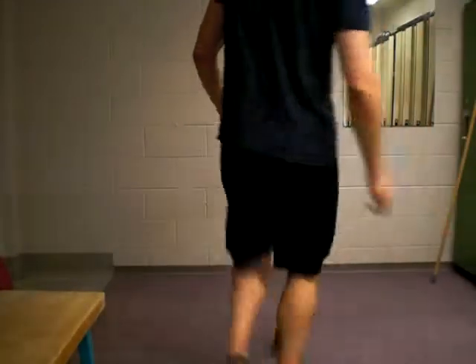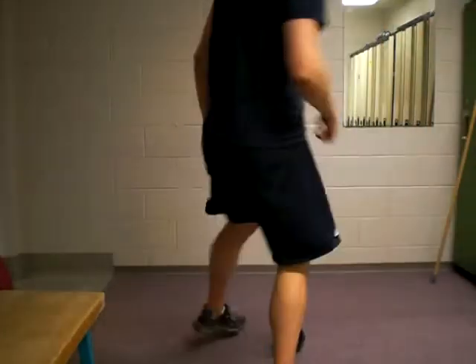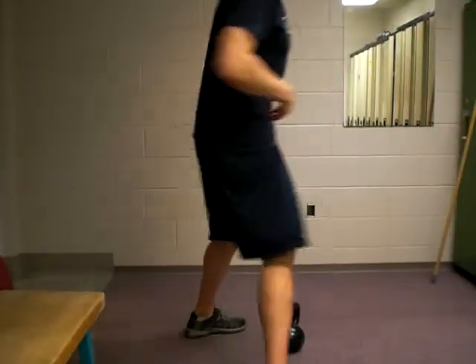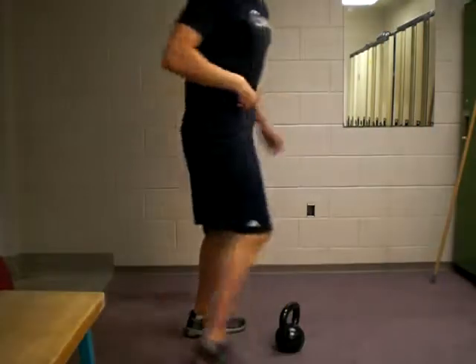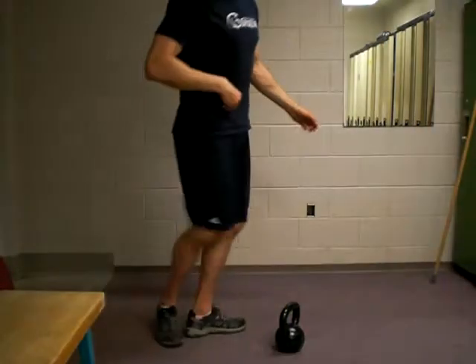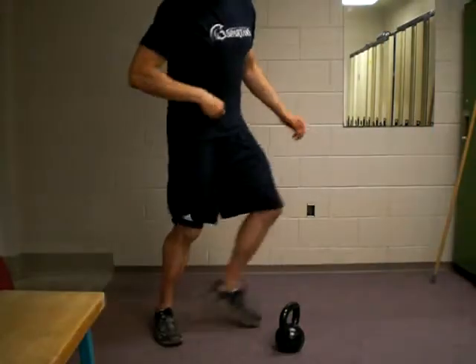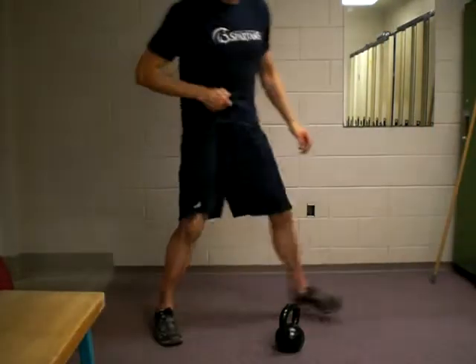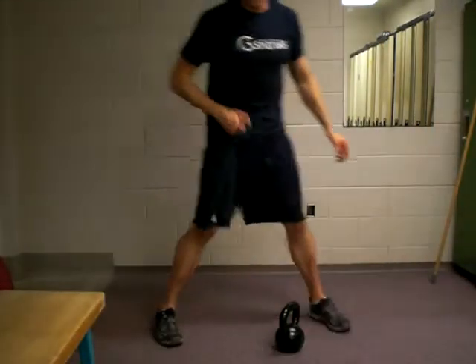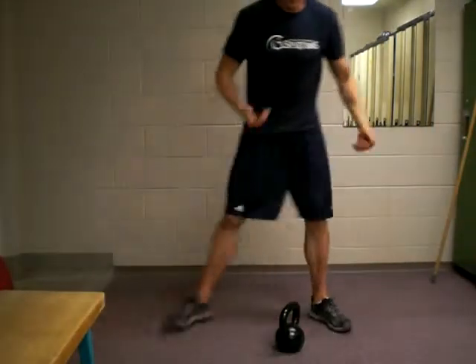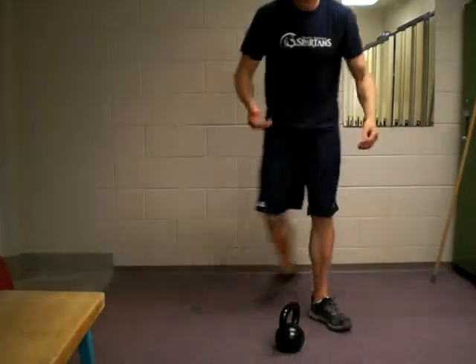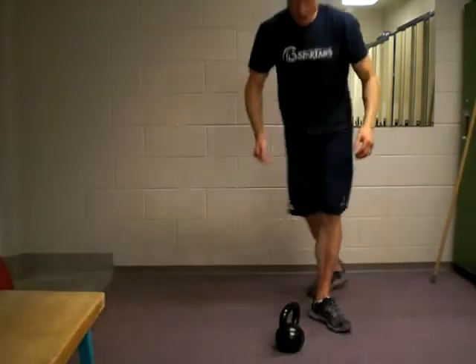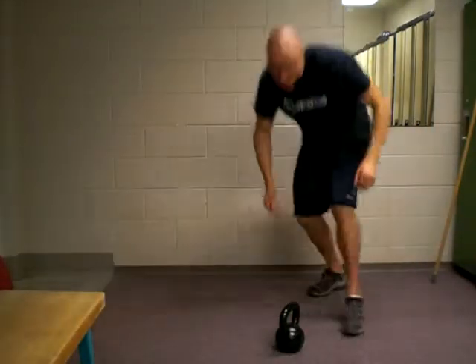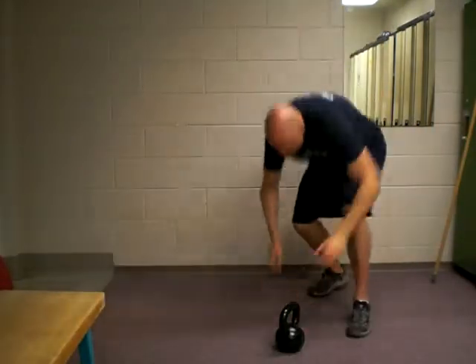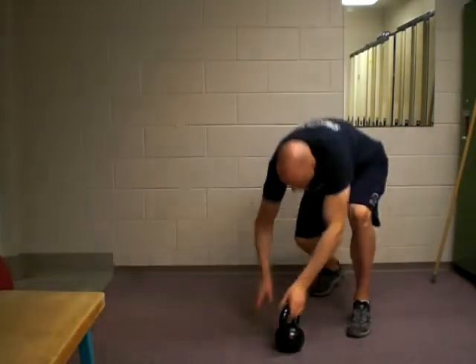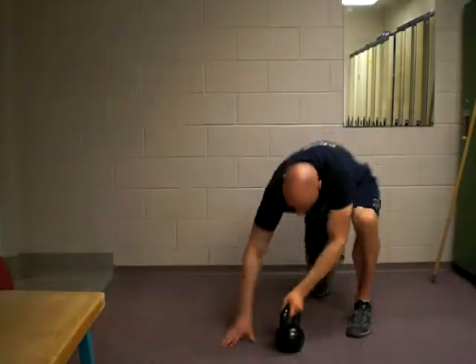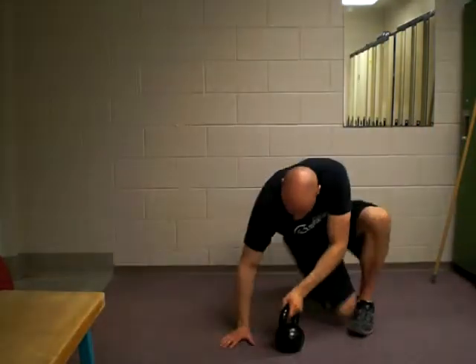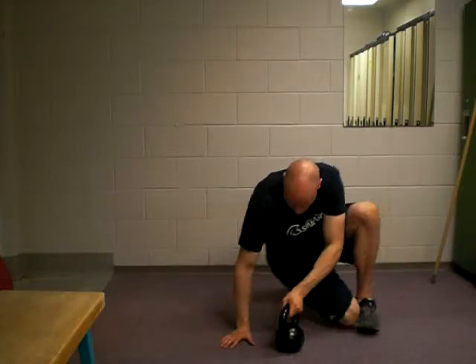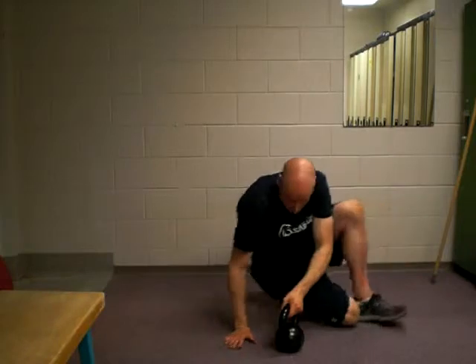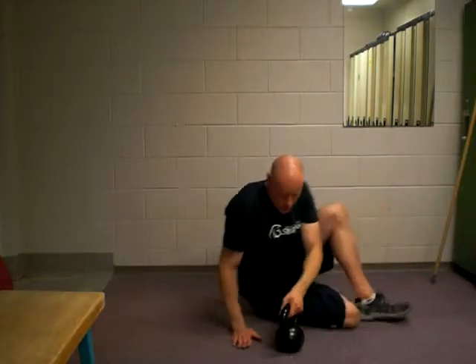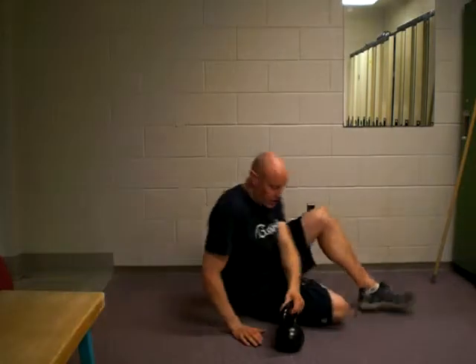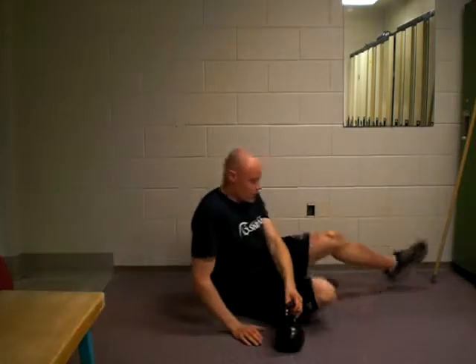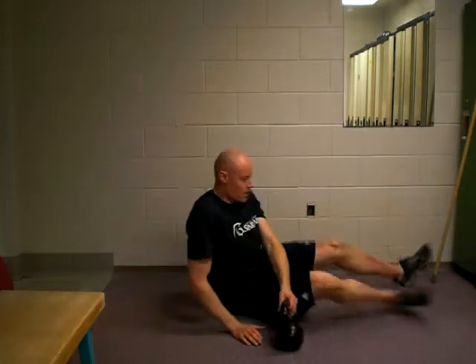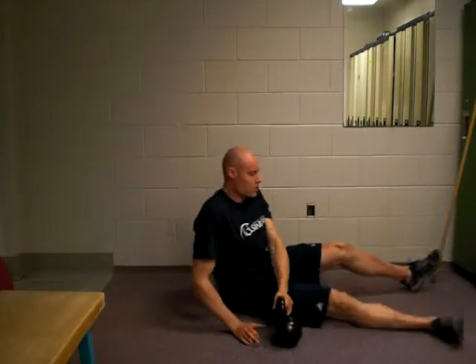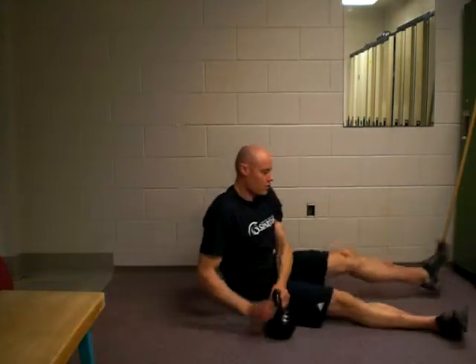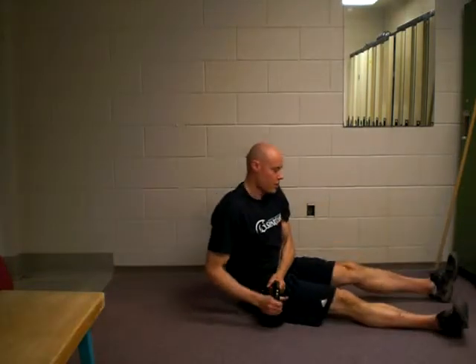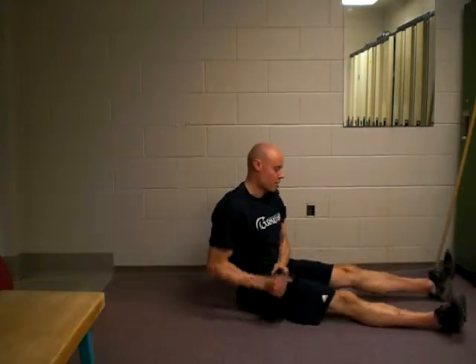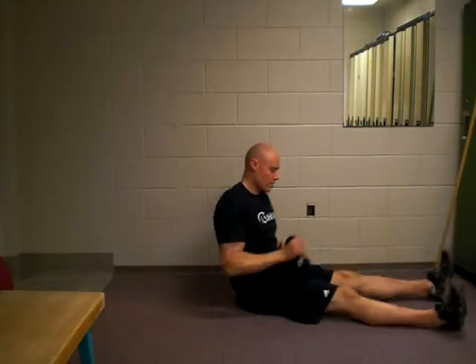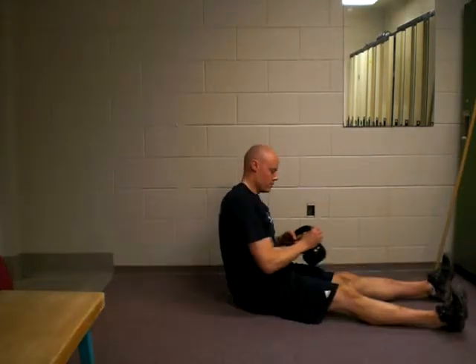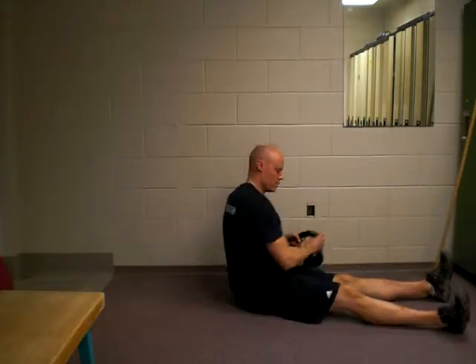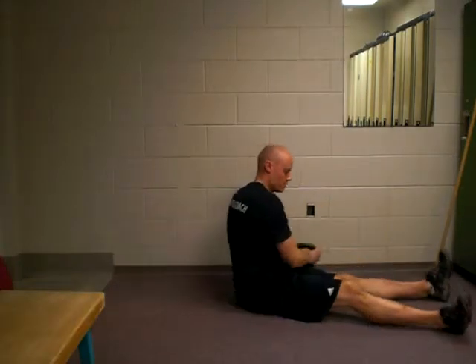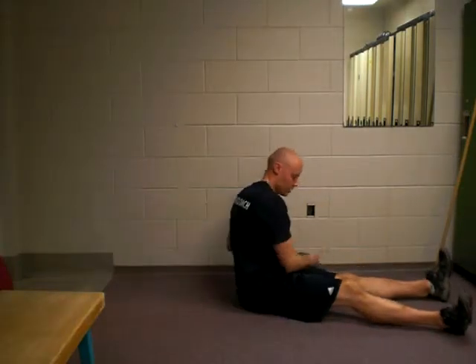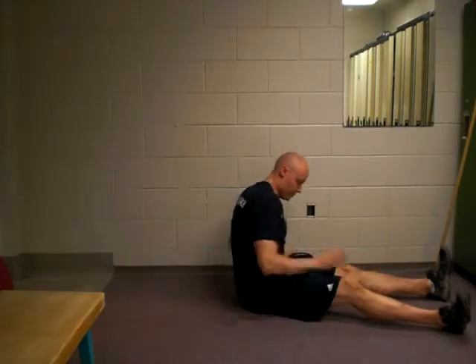Hi there, Andrew. I'm going to look at the Turkish Get Up. So what we're going to do is start on the ground with this exercise here.